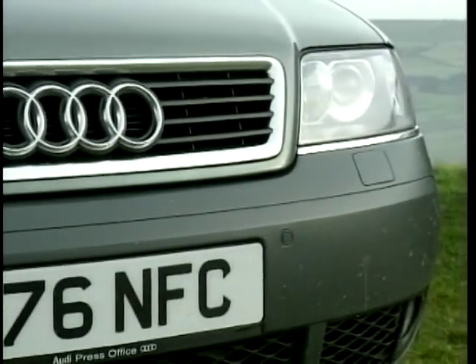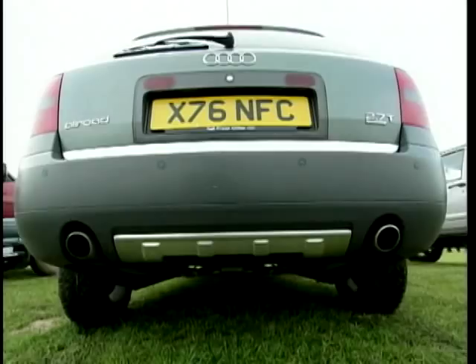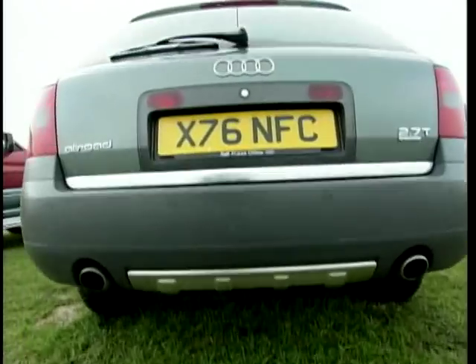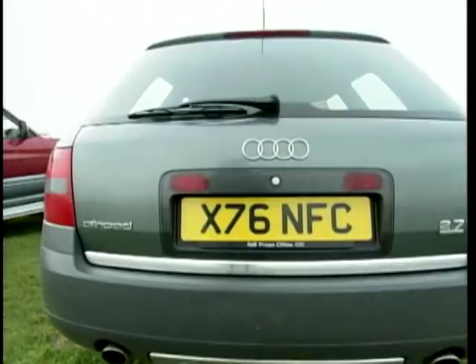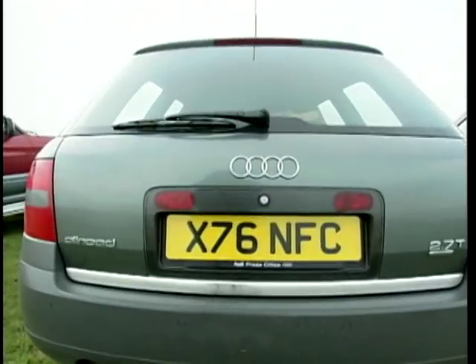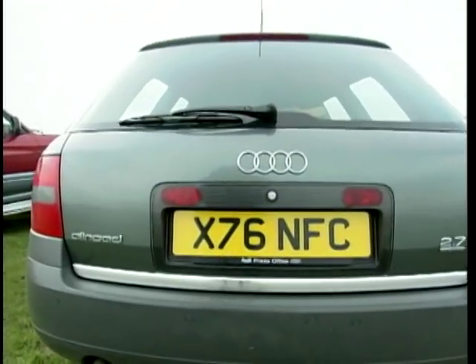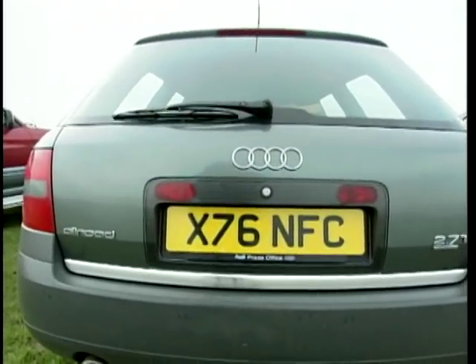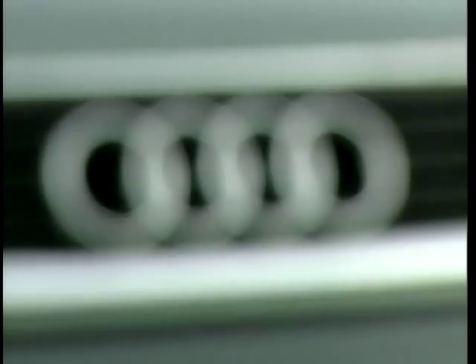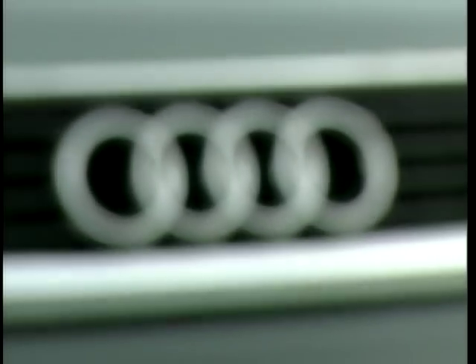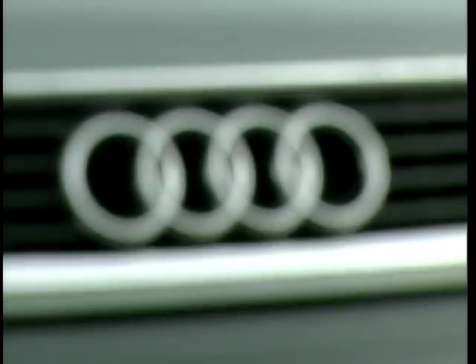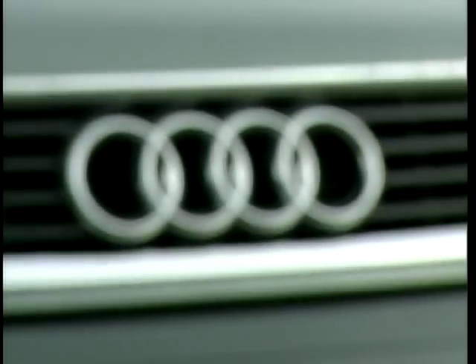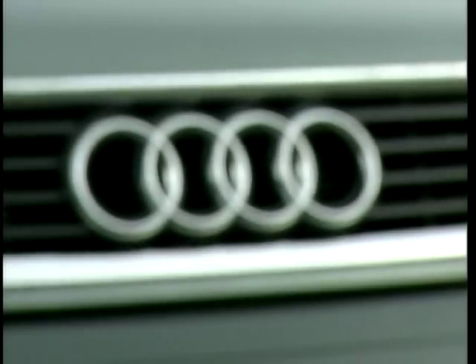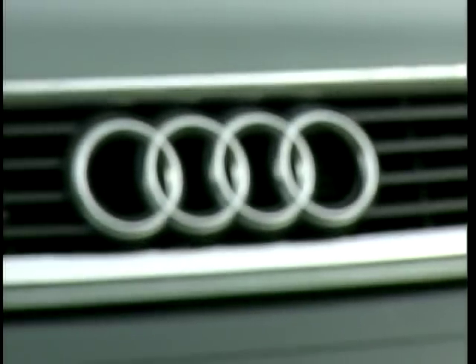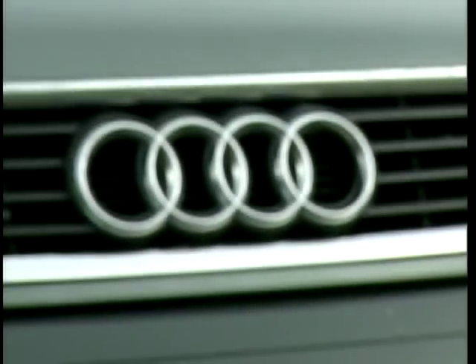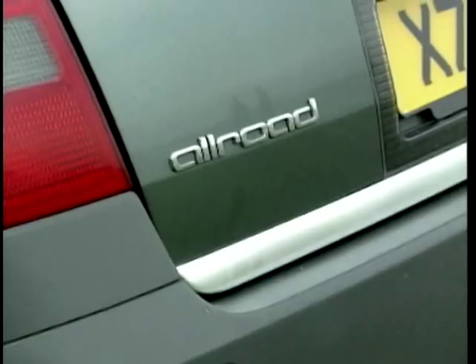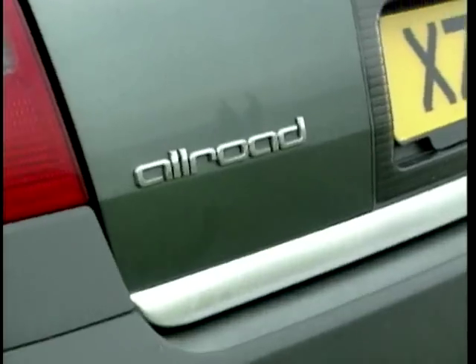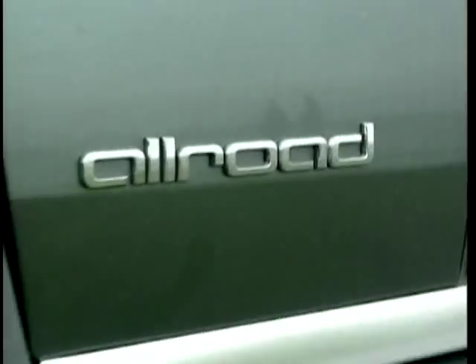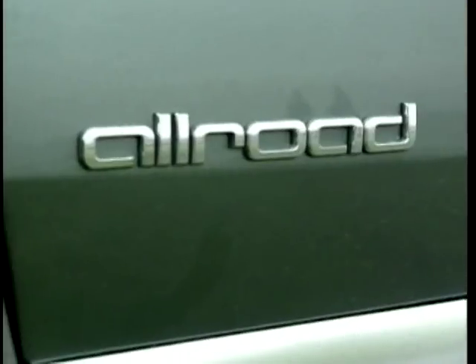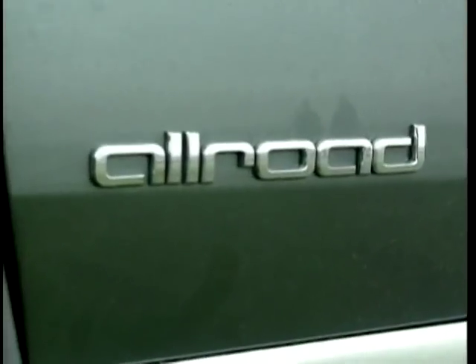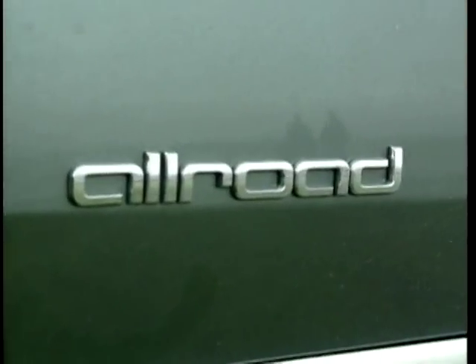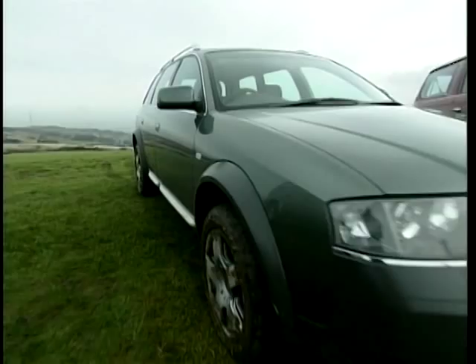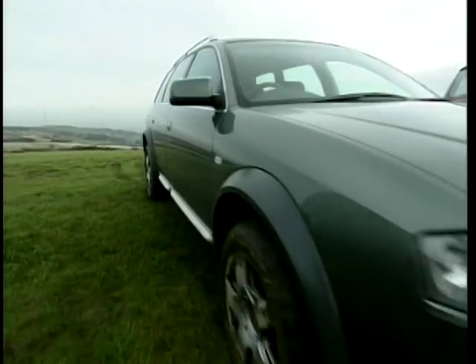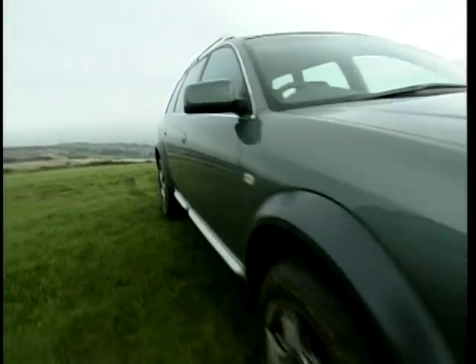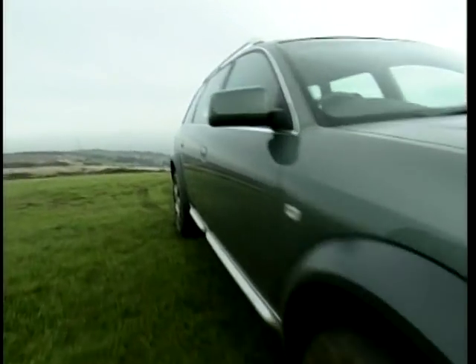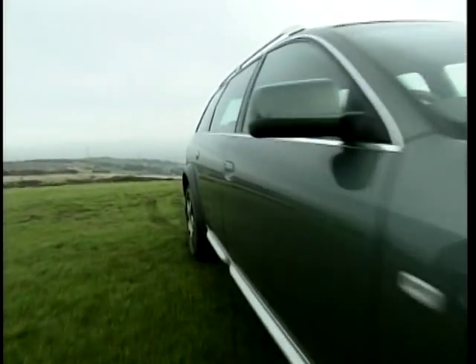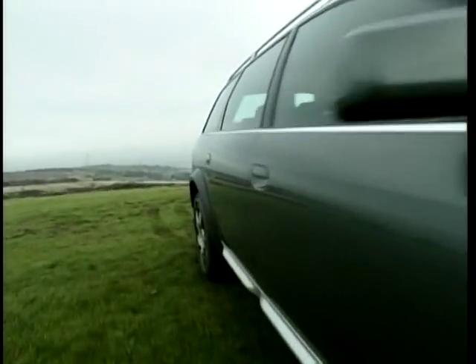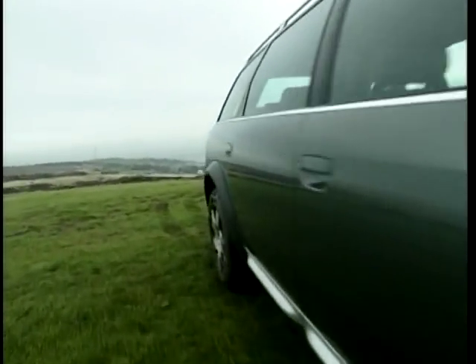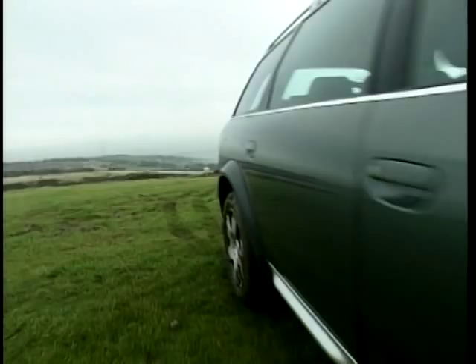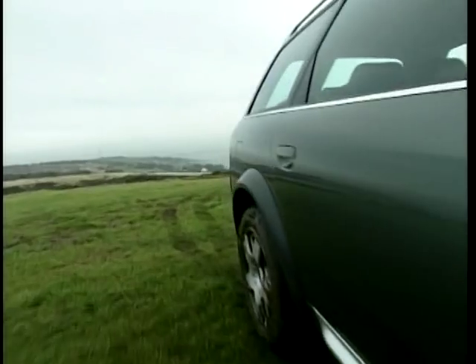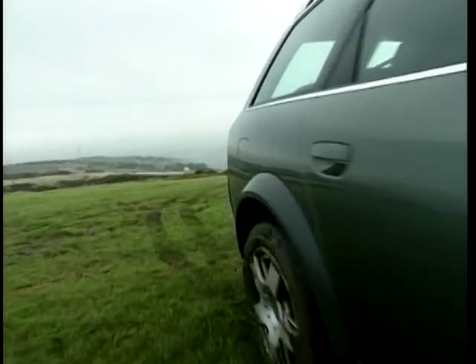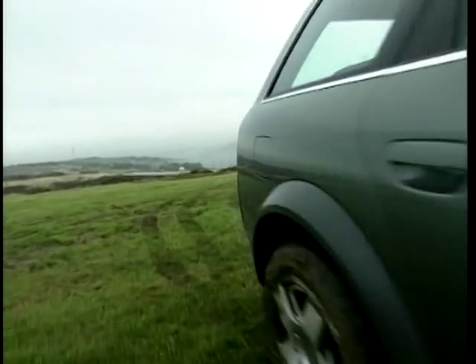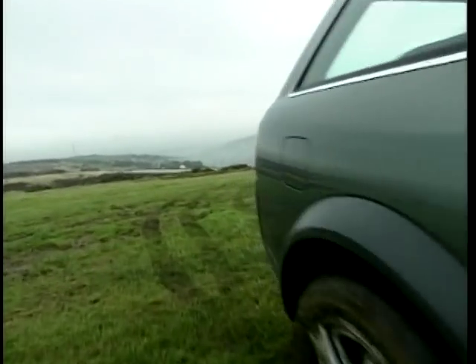And finally, the new pretender — the Audi Allroad. They reckon it redefines the class. A real James Bond. Well, we'll see.